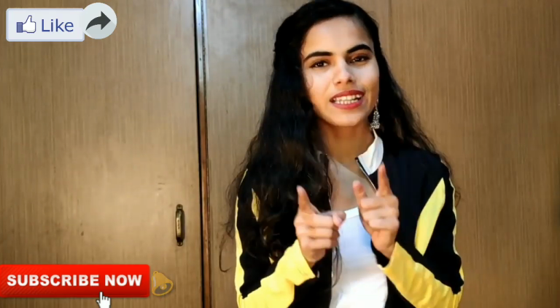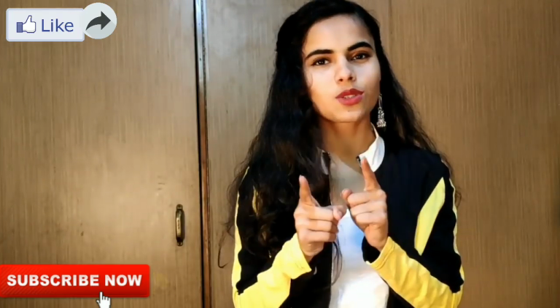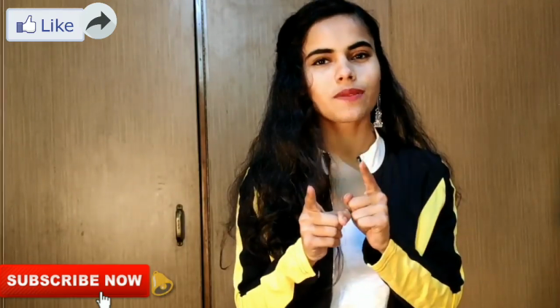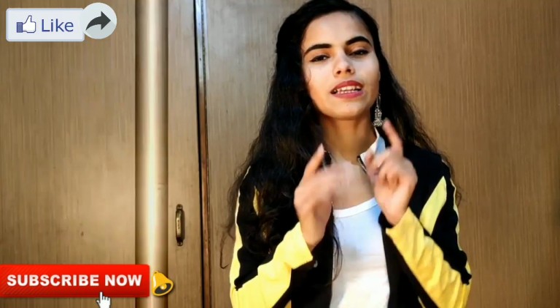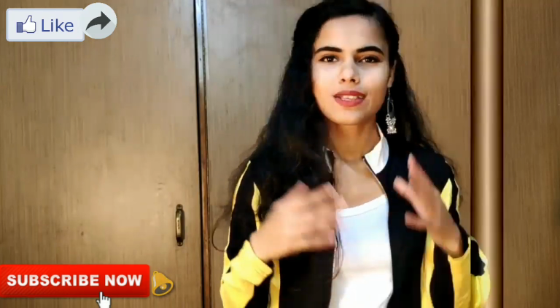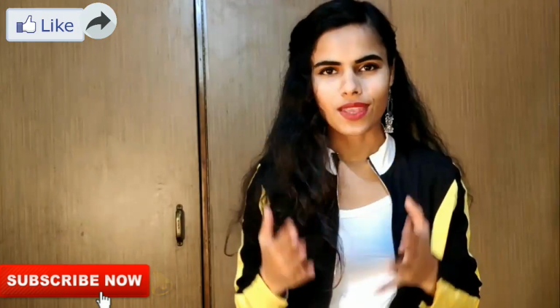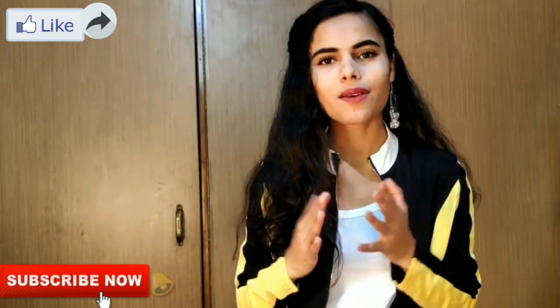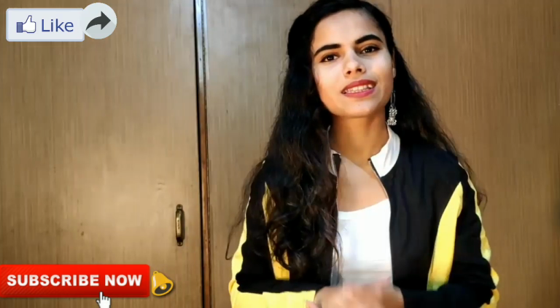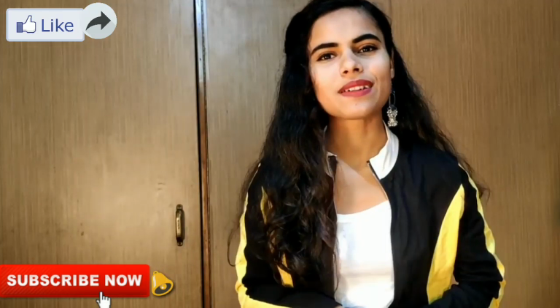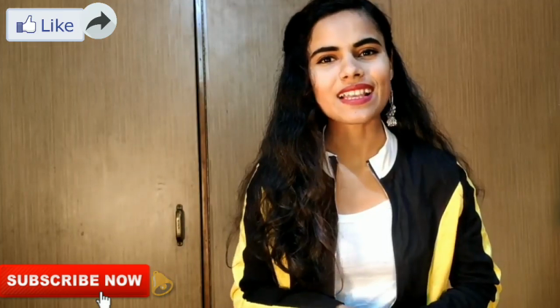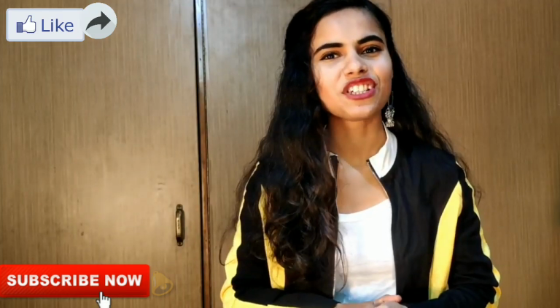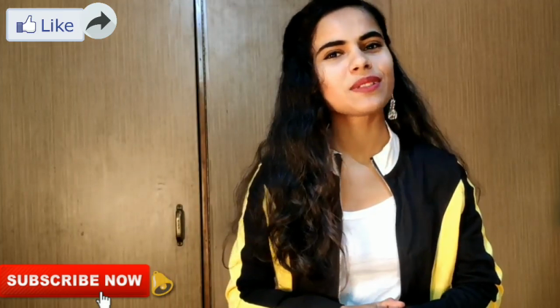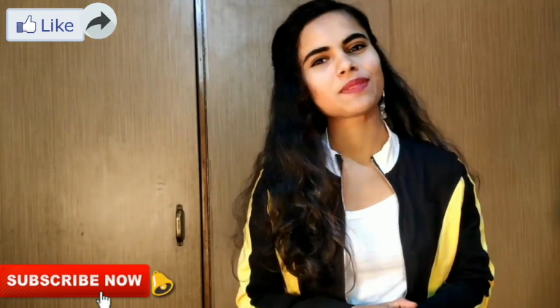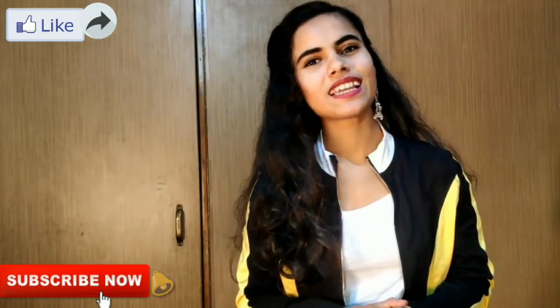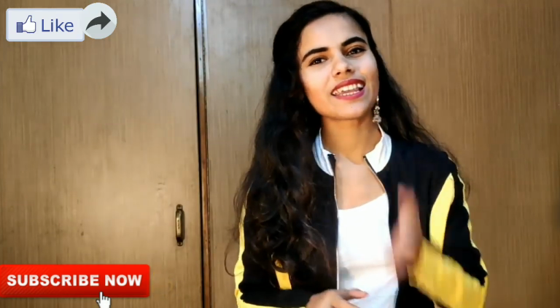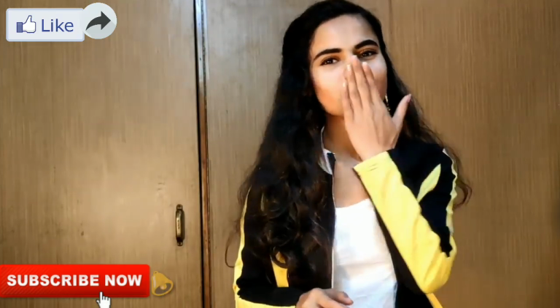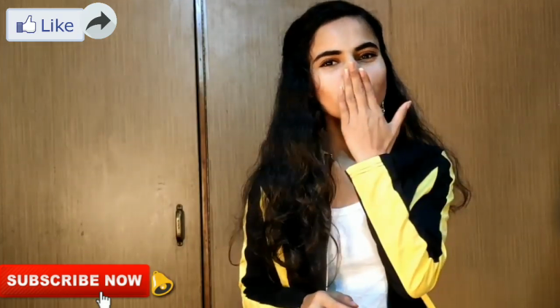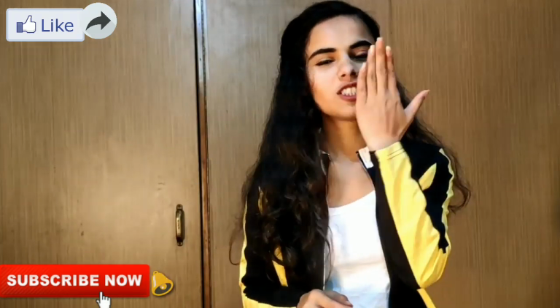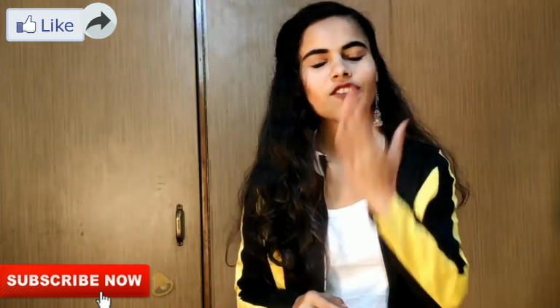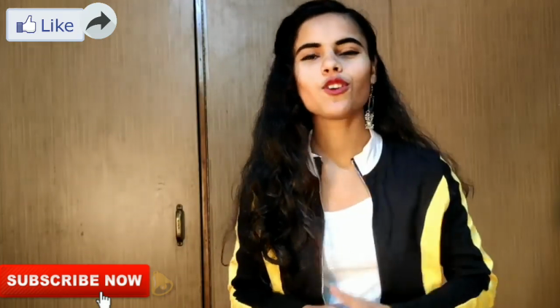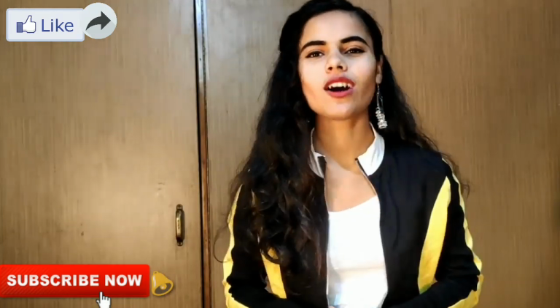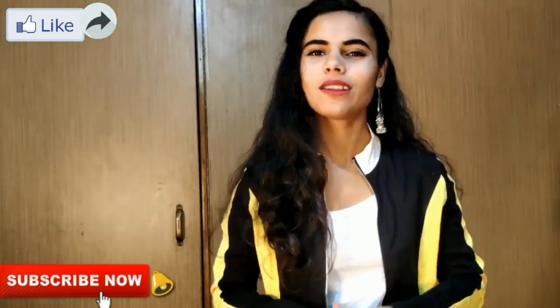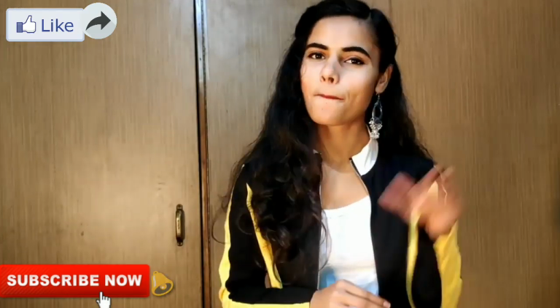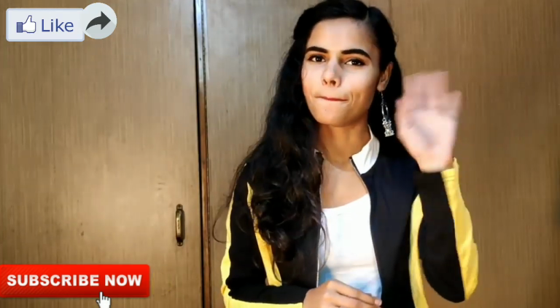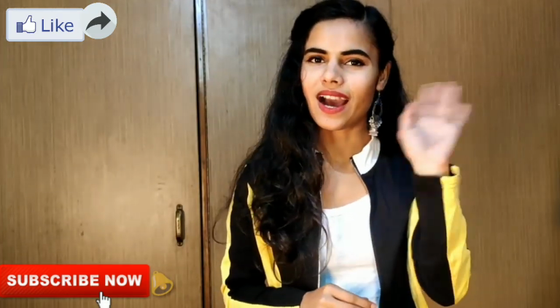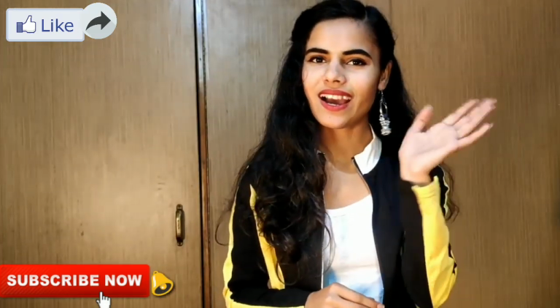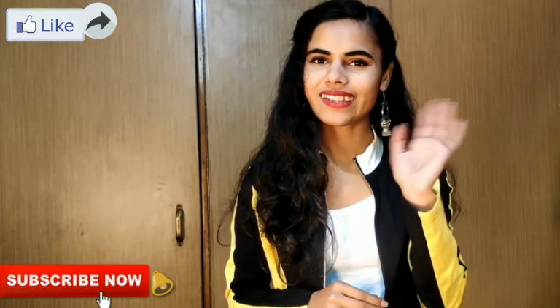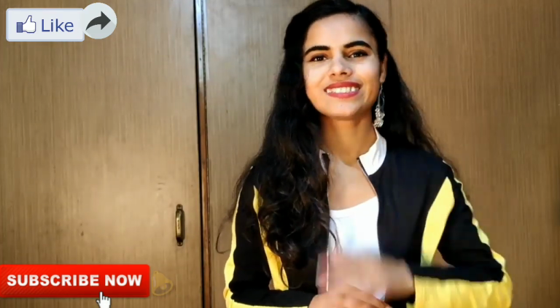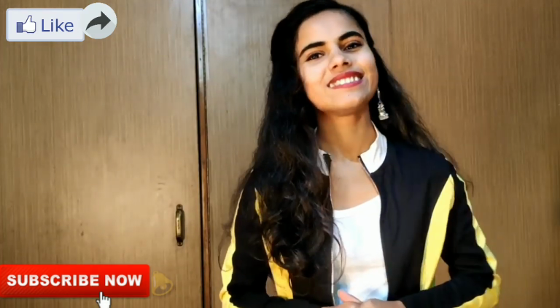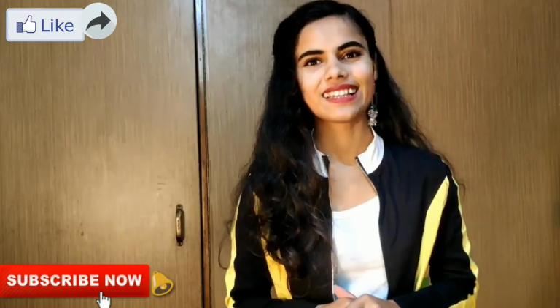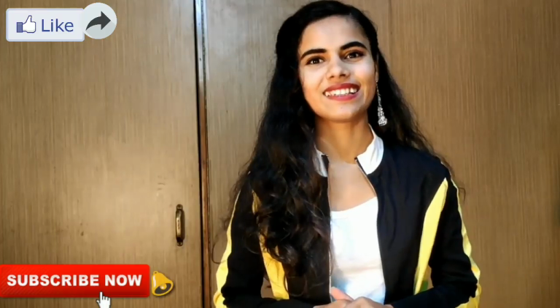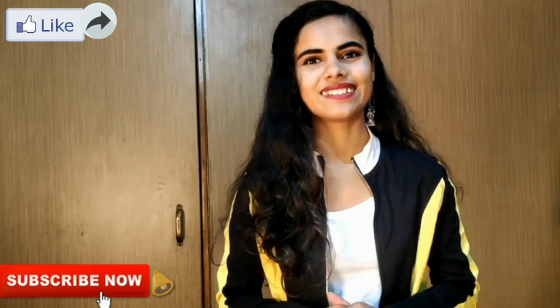So yeah, we will see you in the next video. Until then, love you all. Bye, take care.